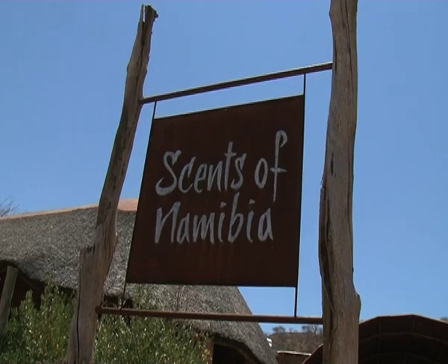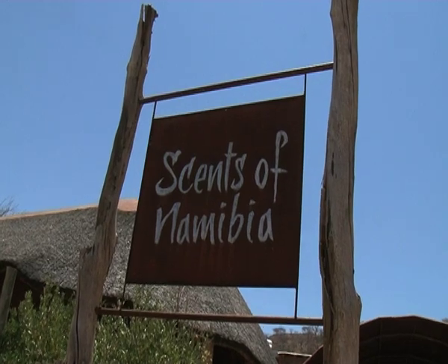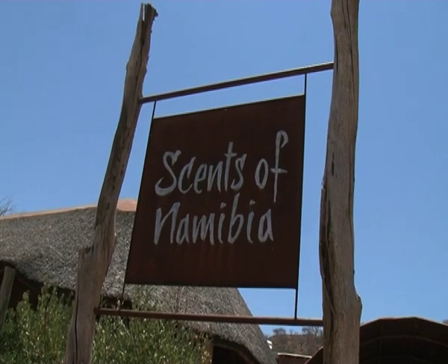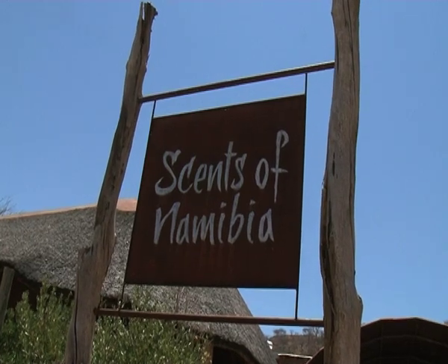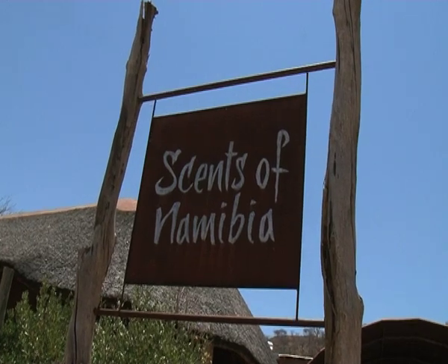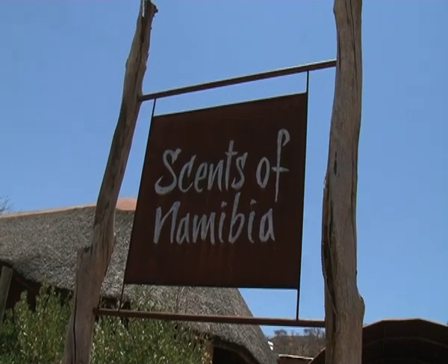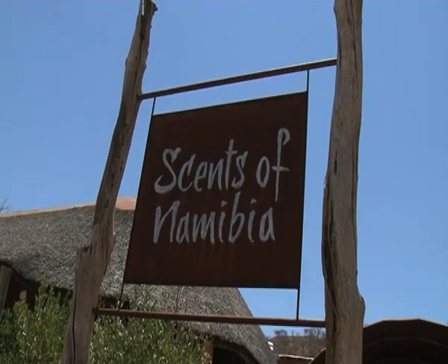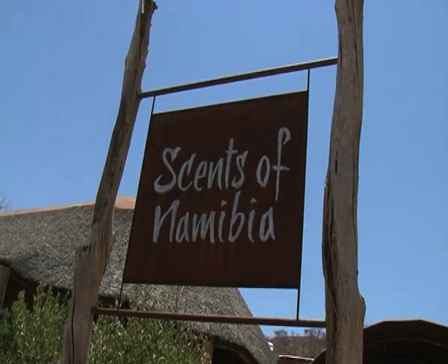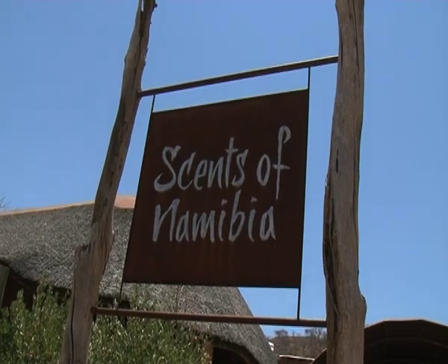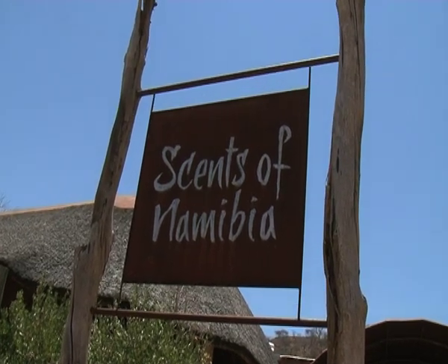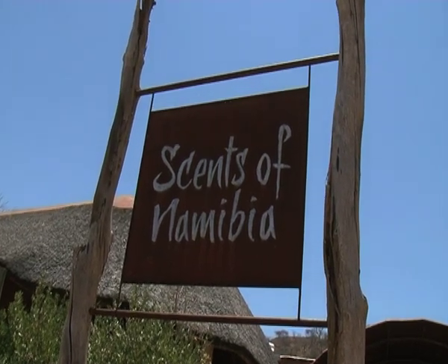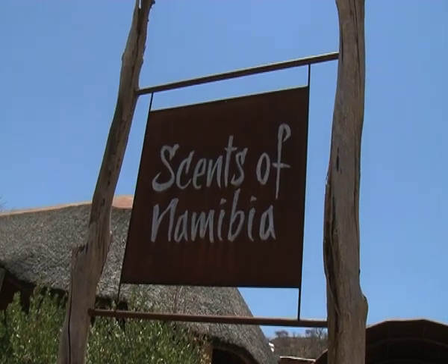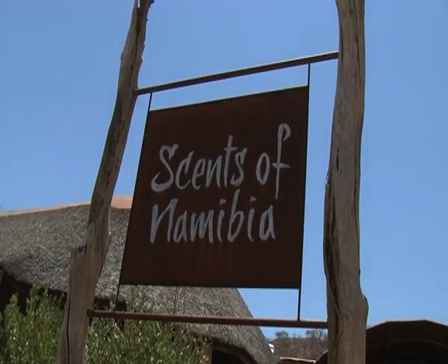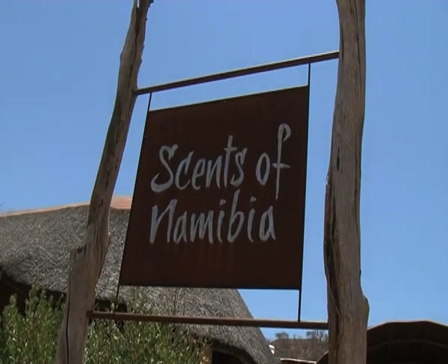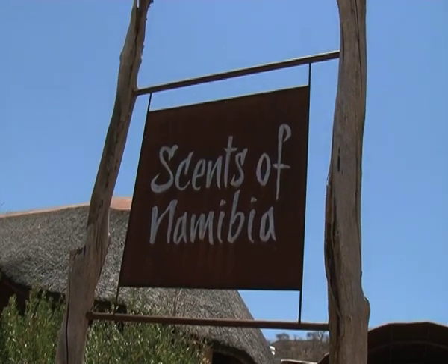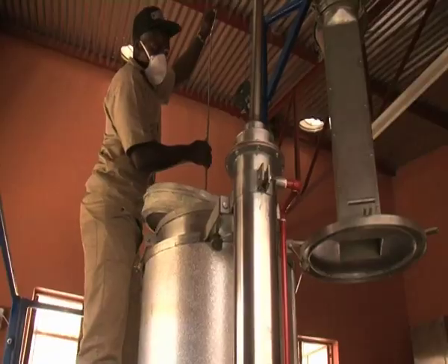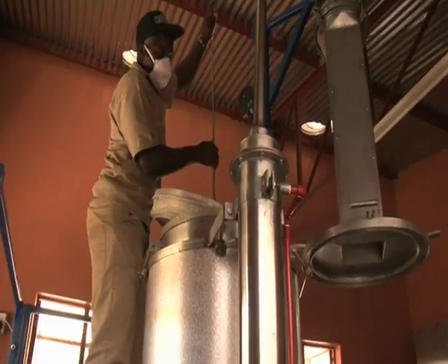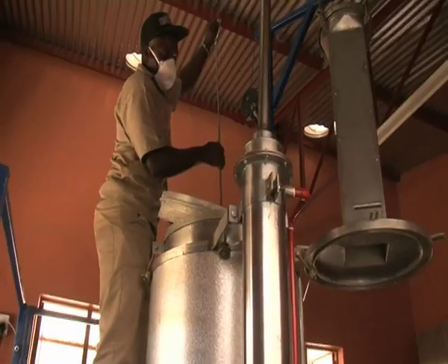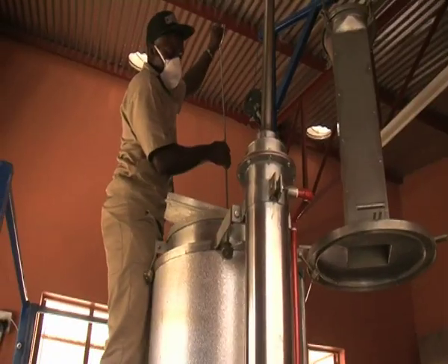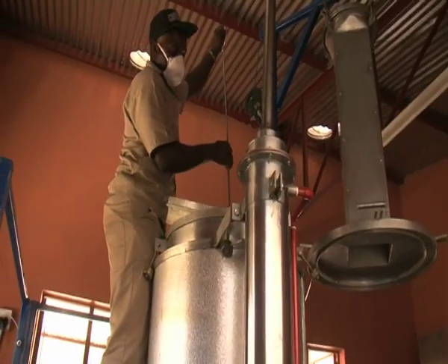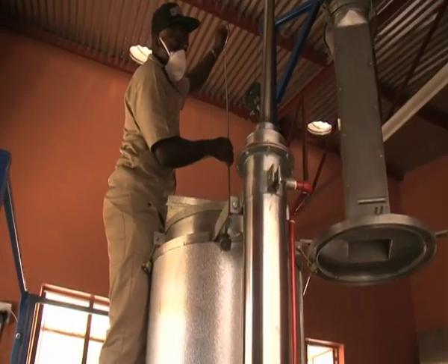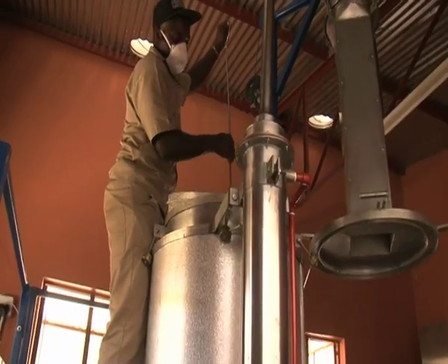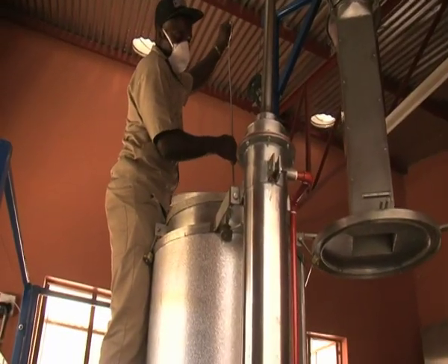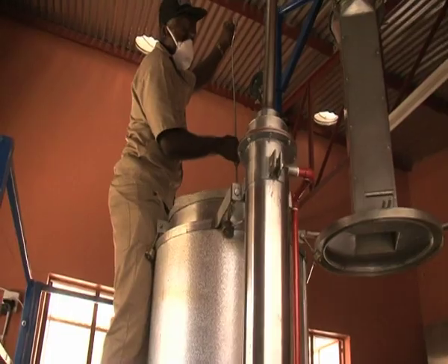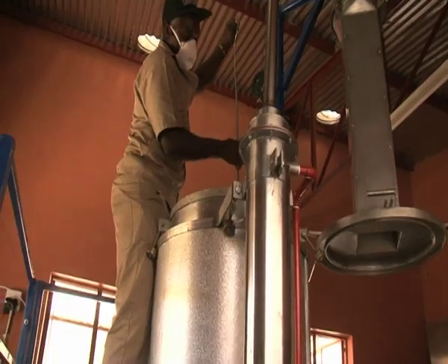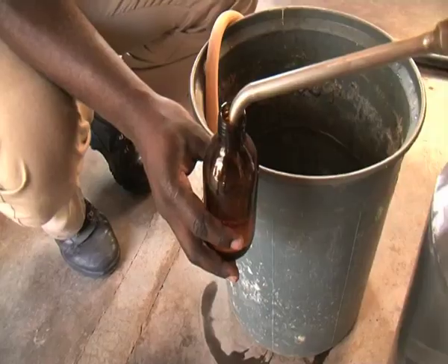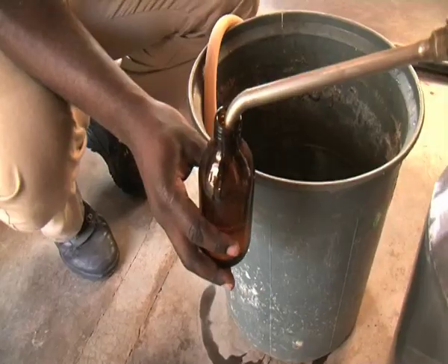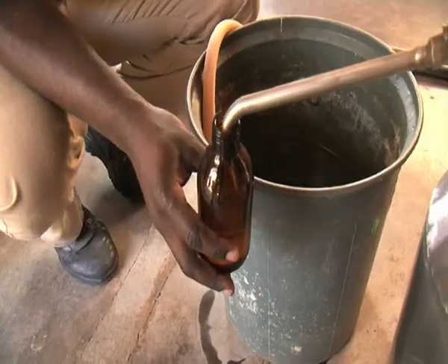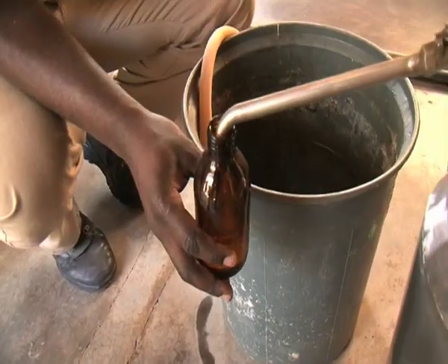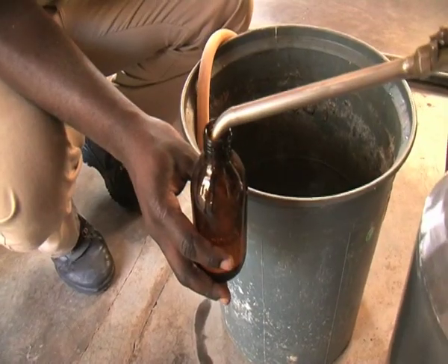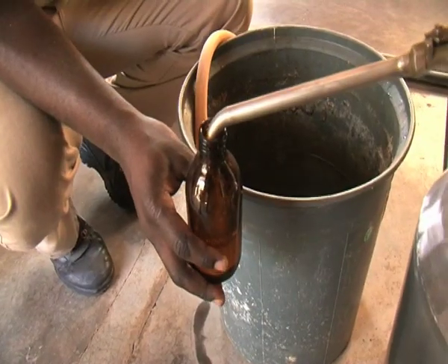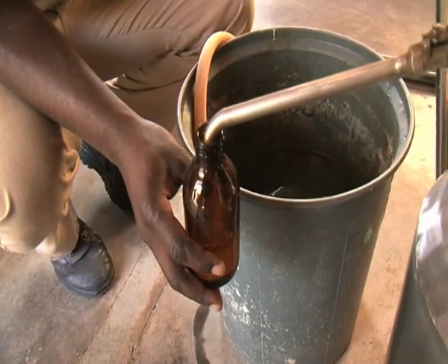This is Scents of Namibia, the project where the essential oils are processed.